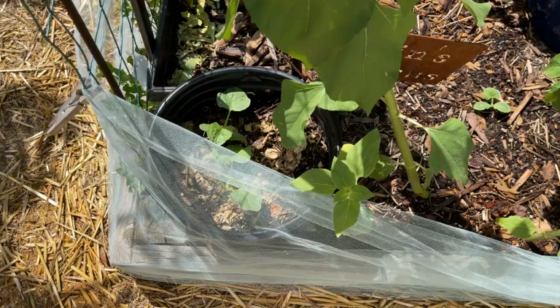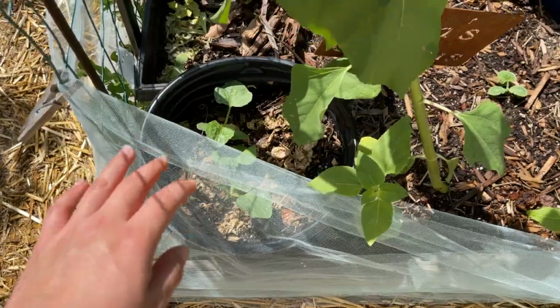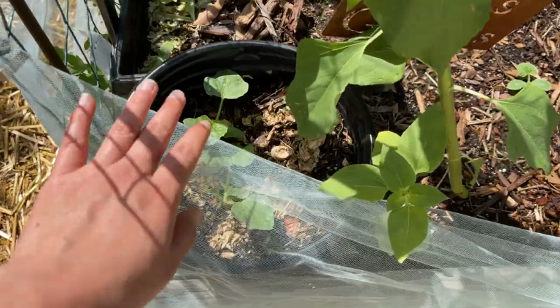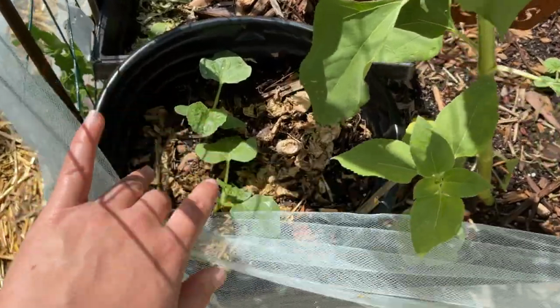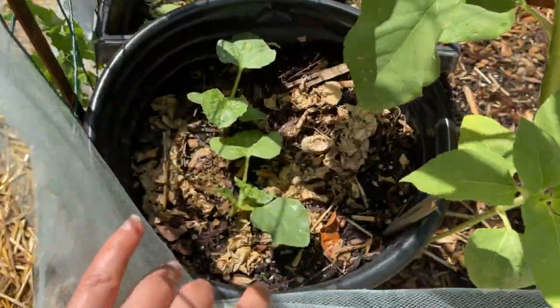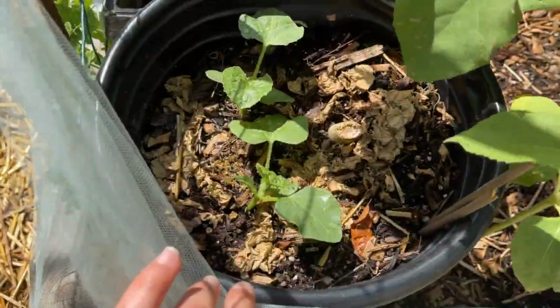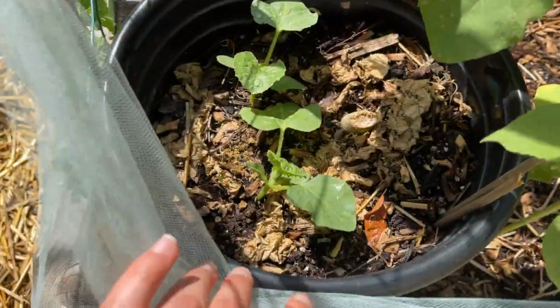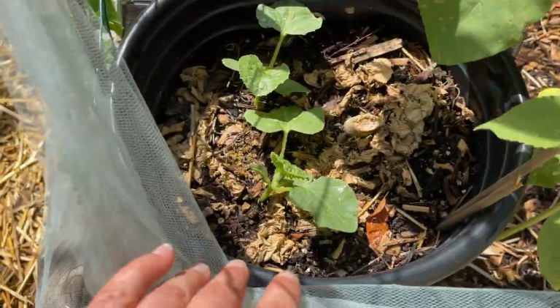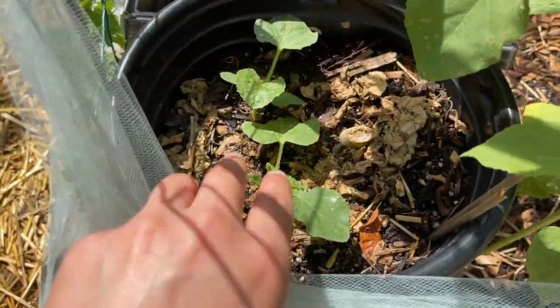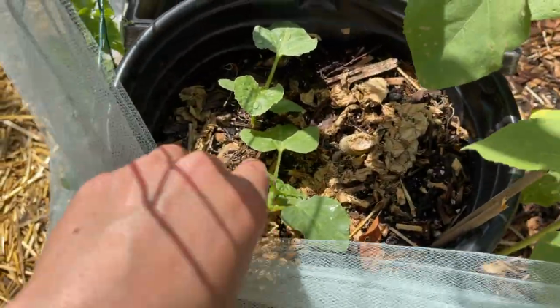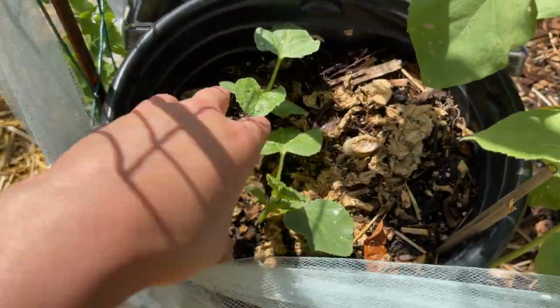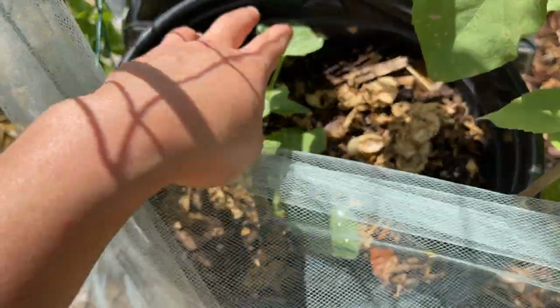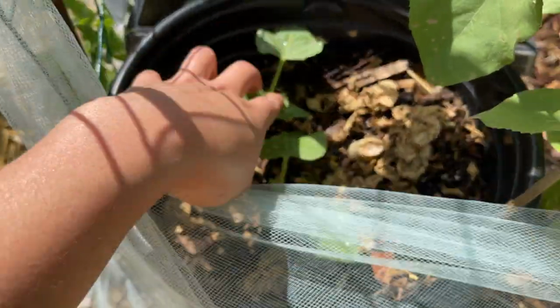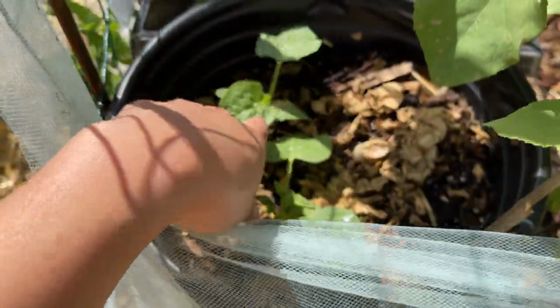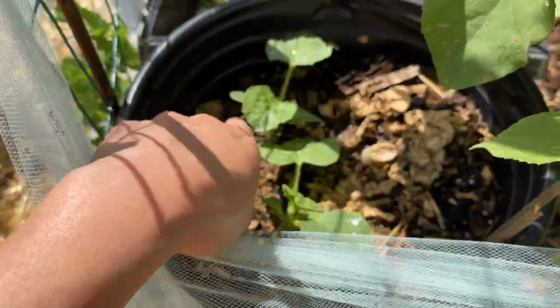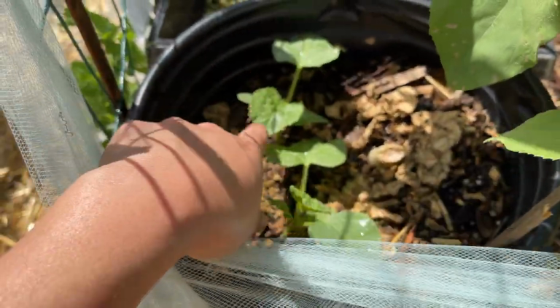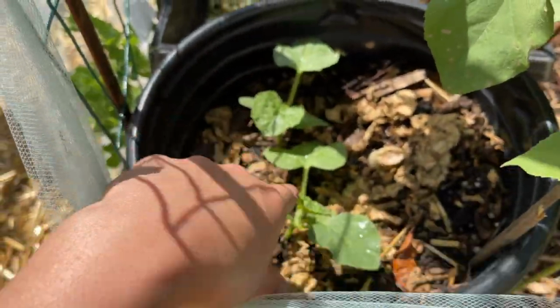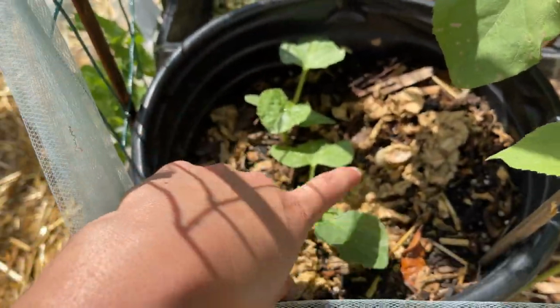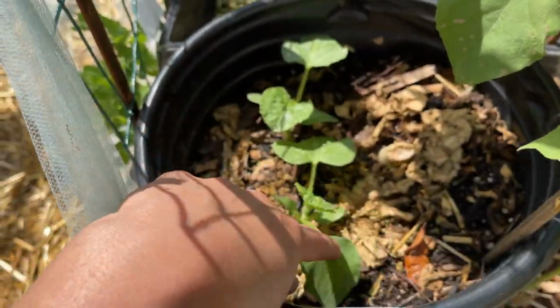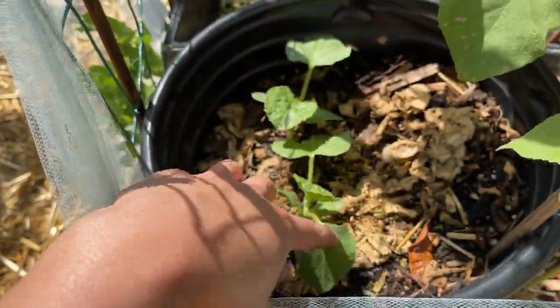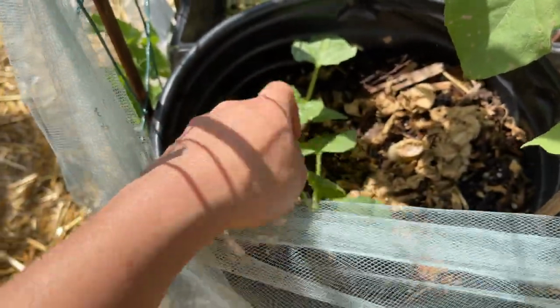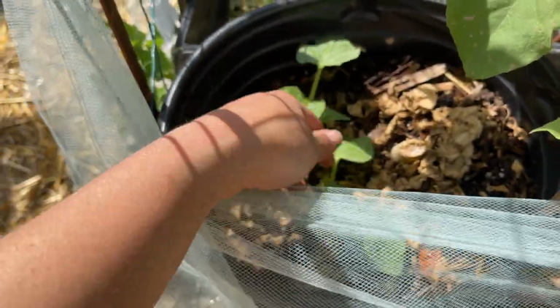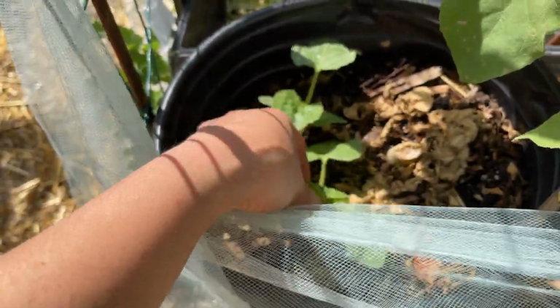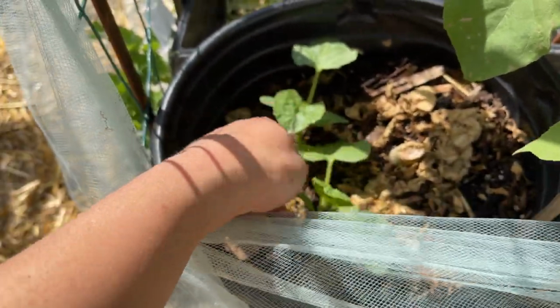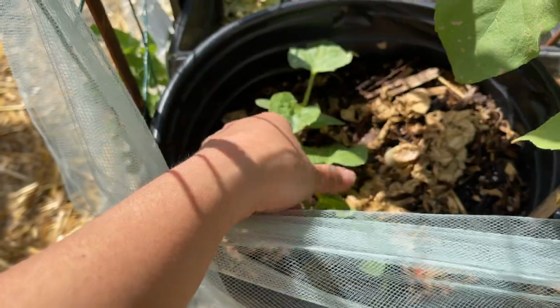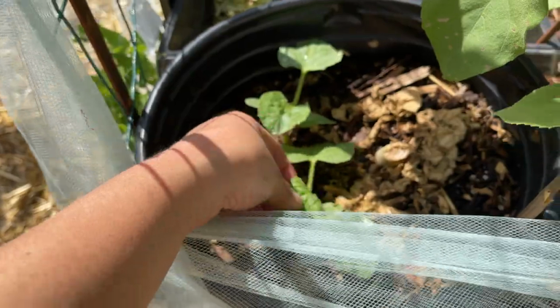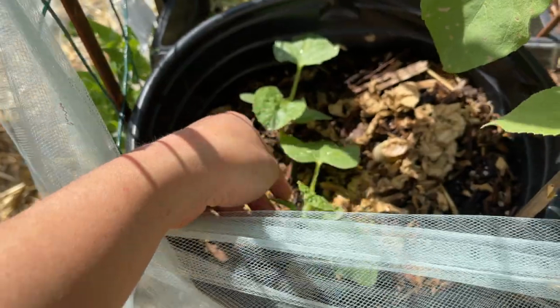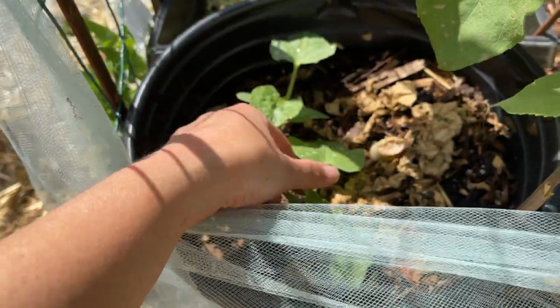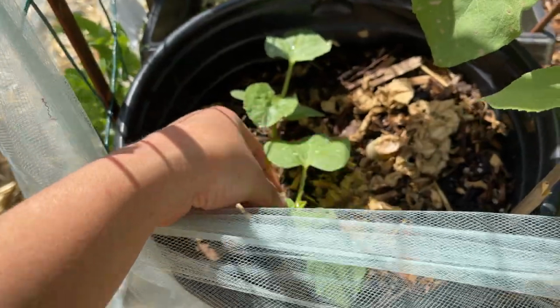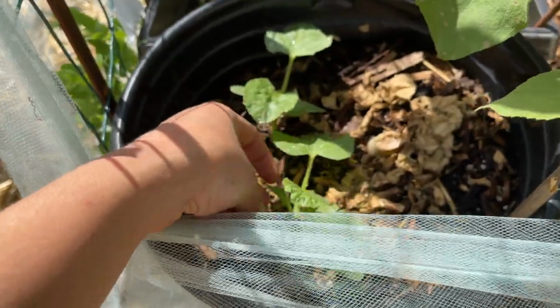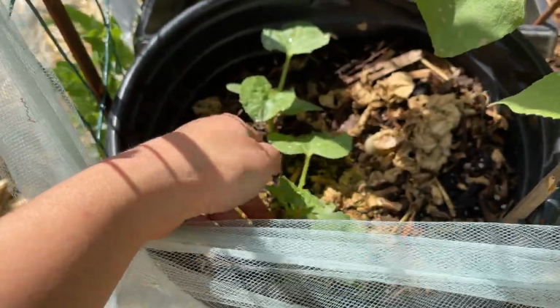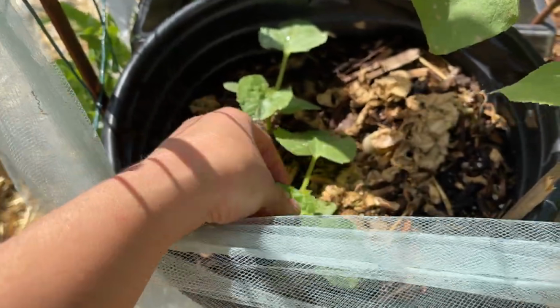Over here we've got cantaloupe. This is Hale's best cantaloupe, a very common variety for people to grow.